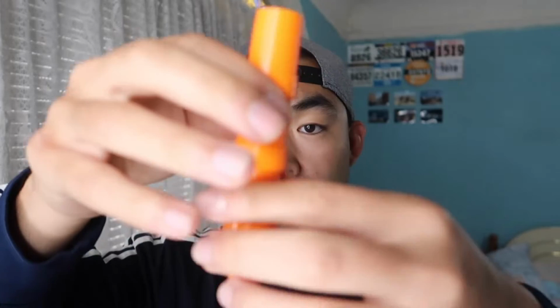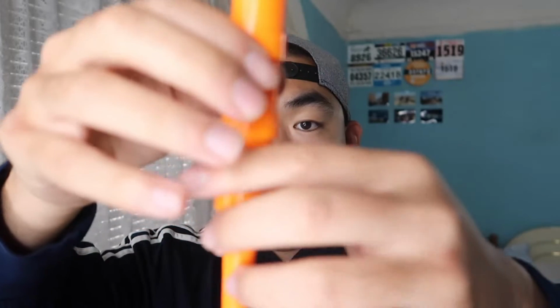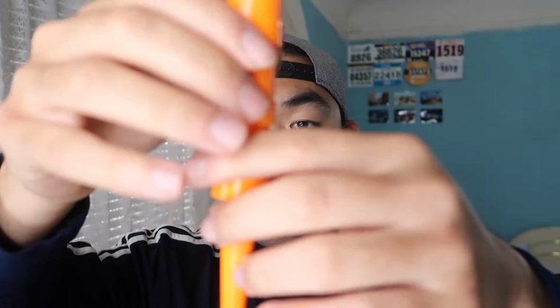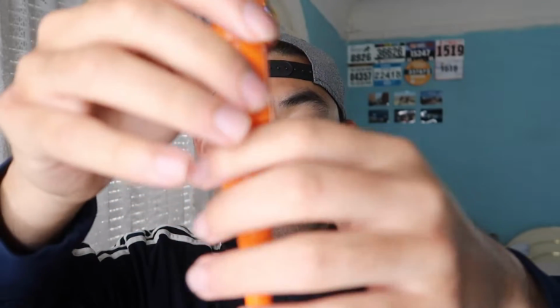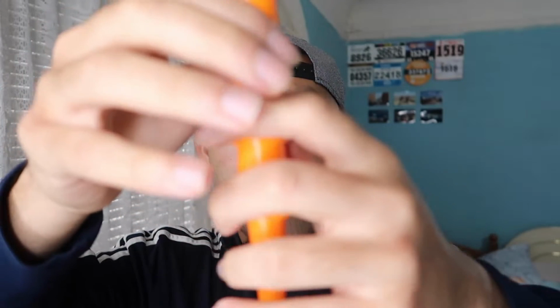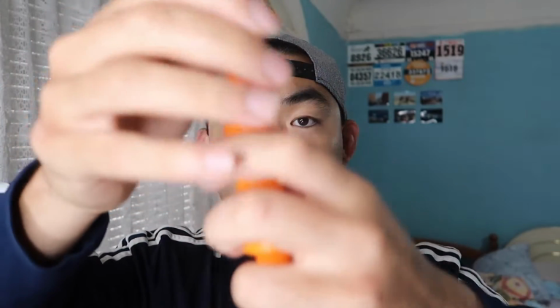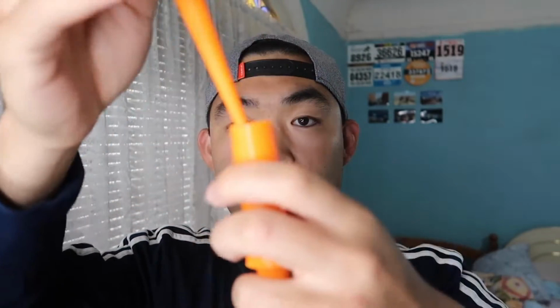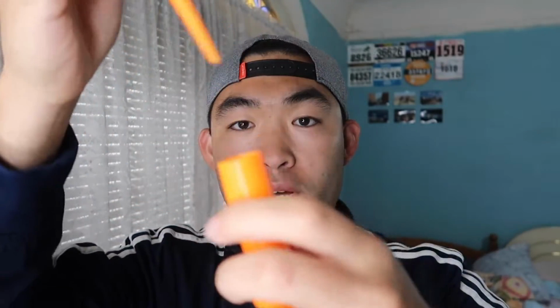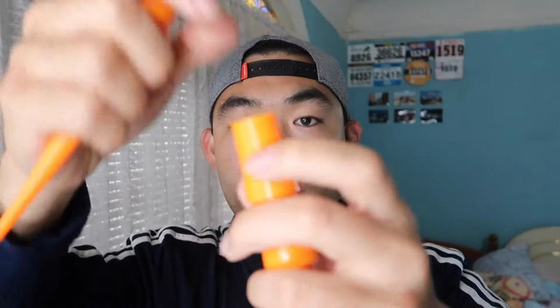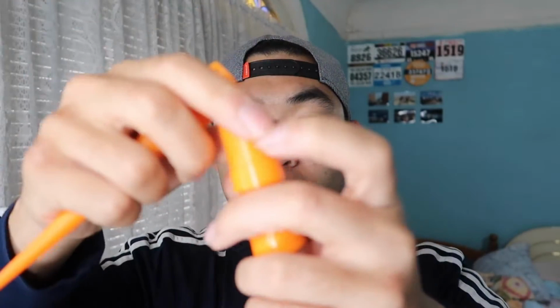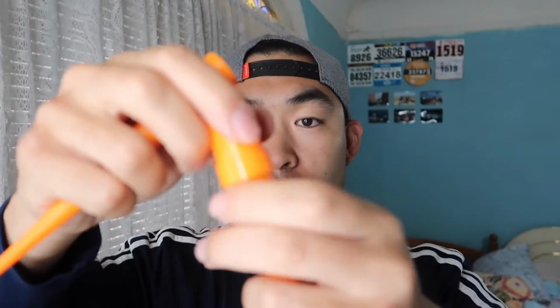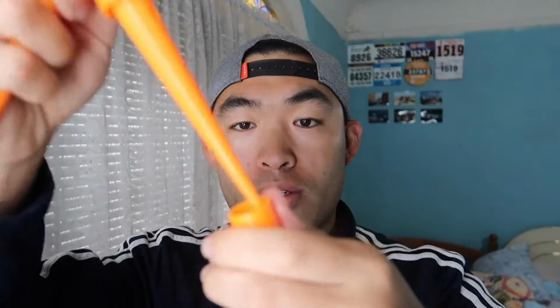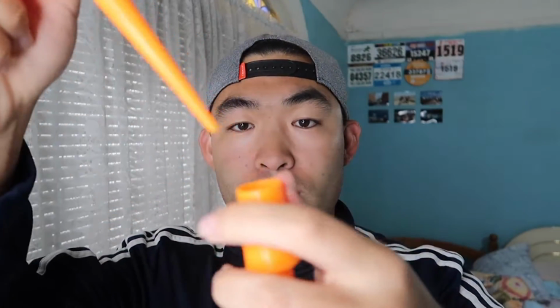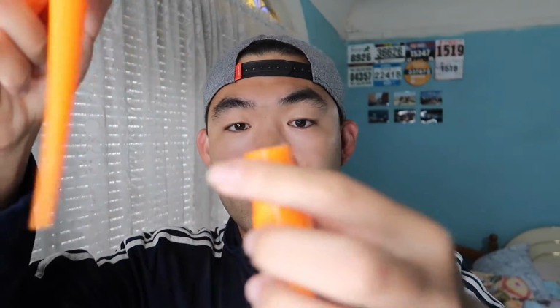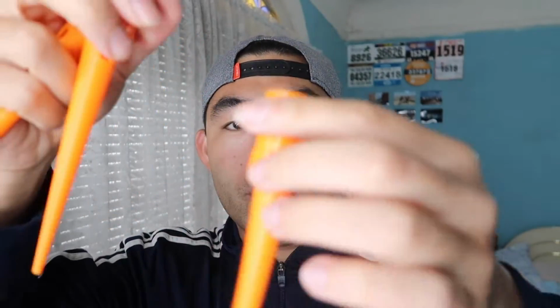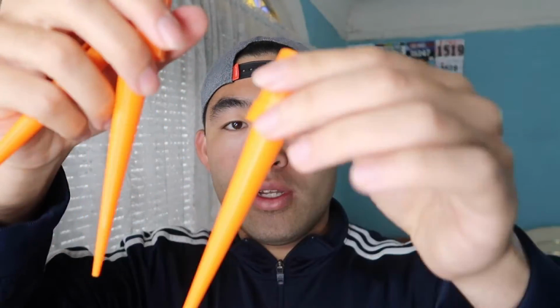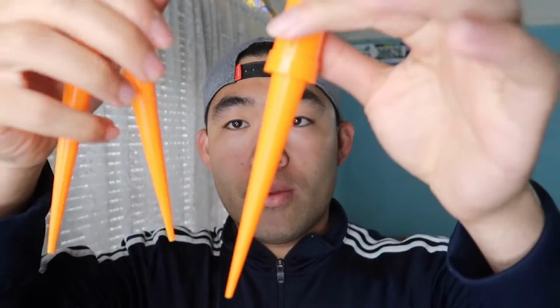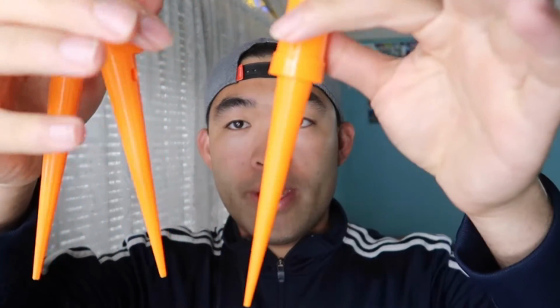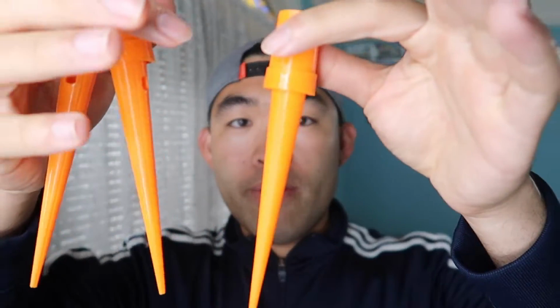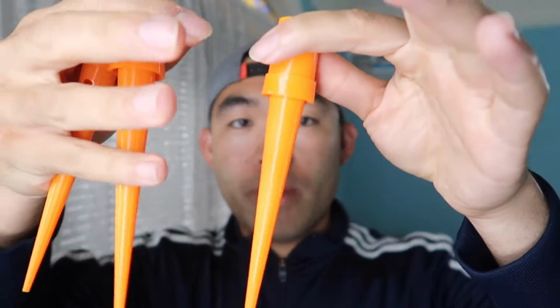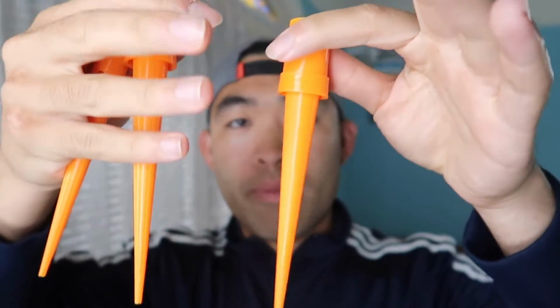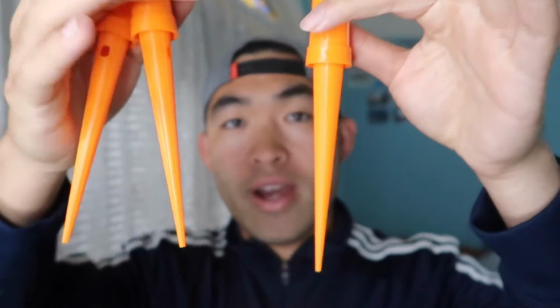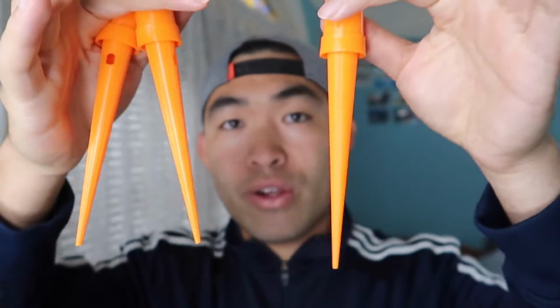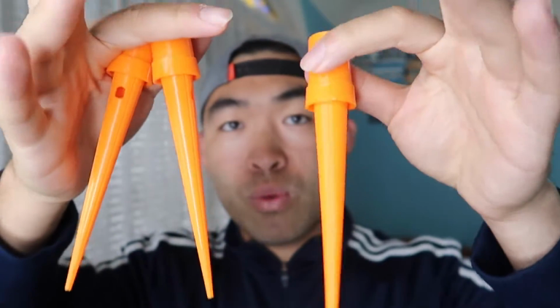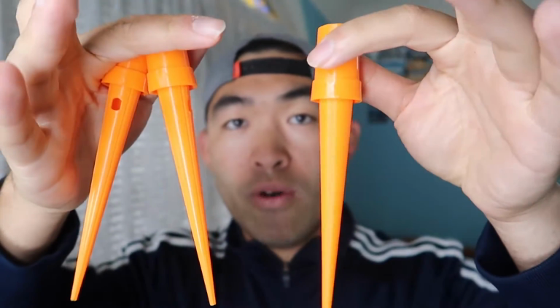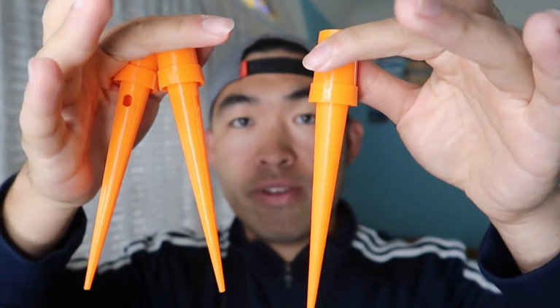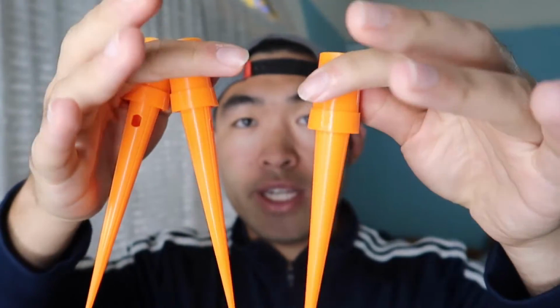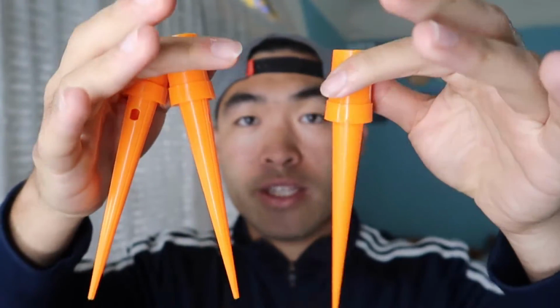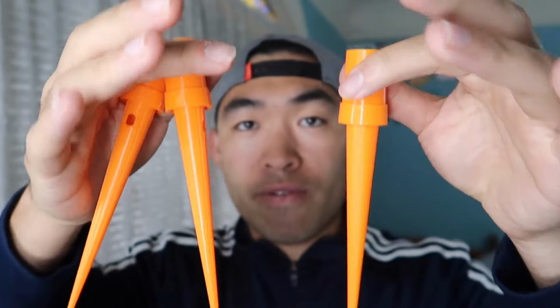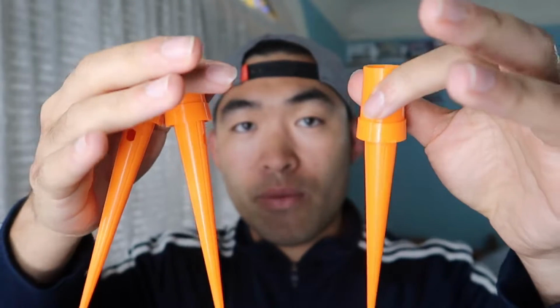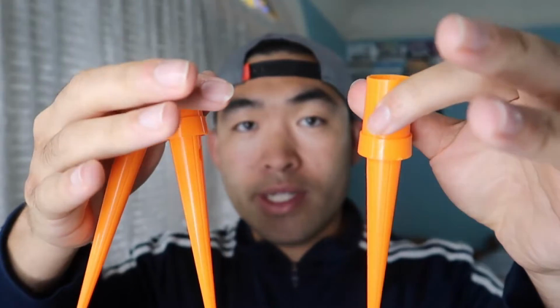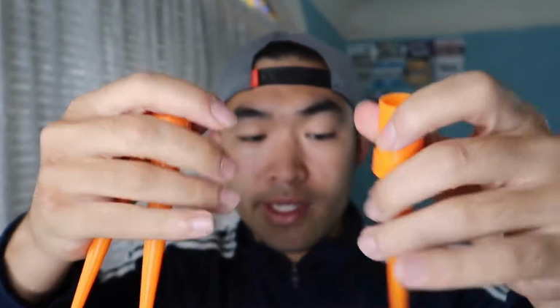As you can see, there's one, two, three — they provide you 12 of these different watering spikes.